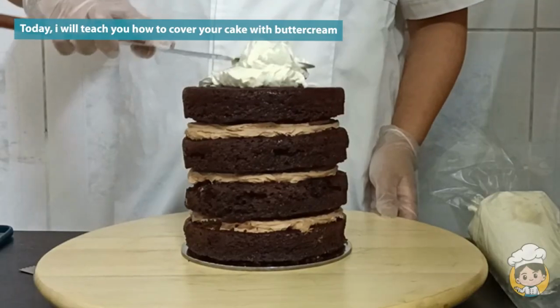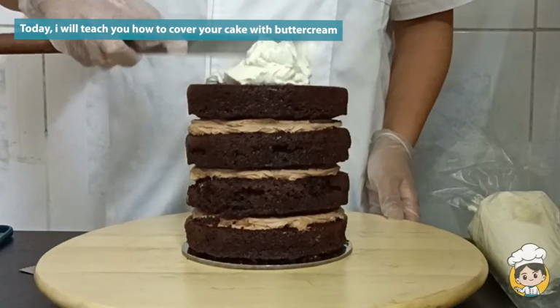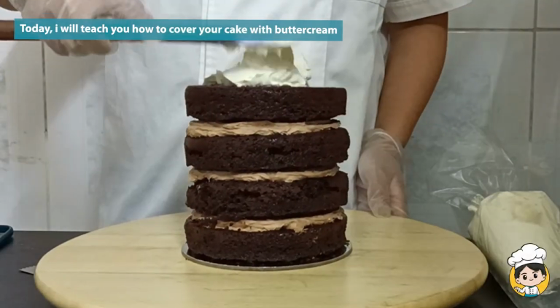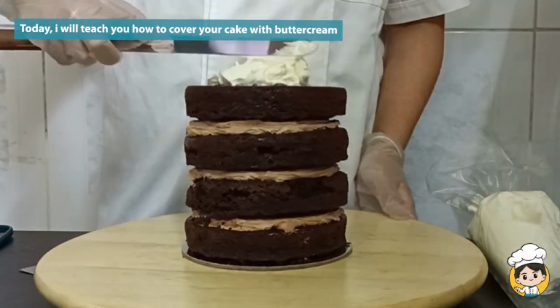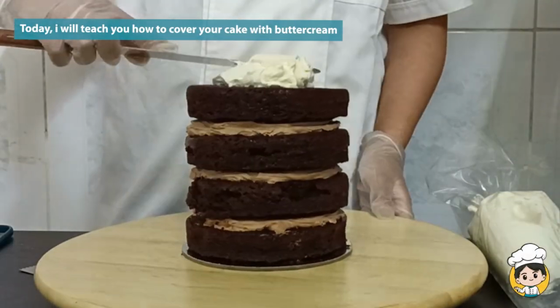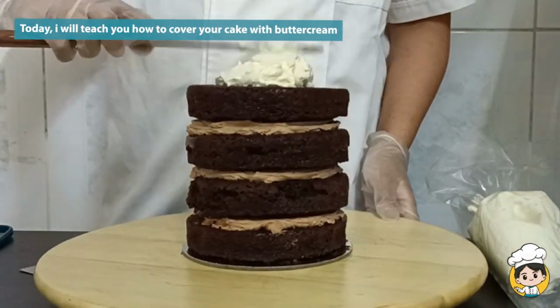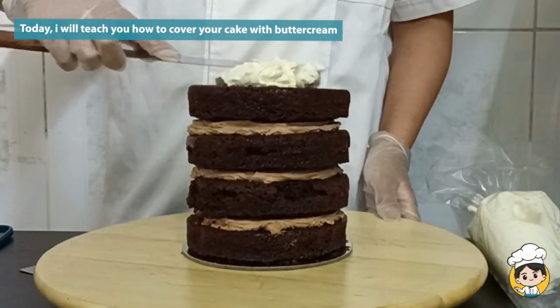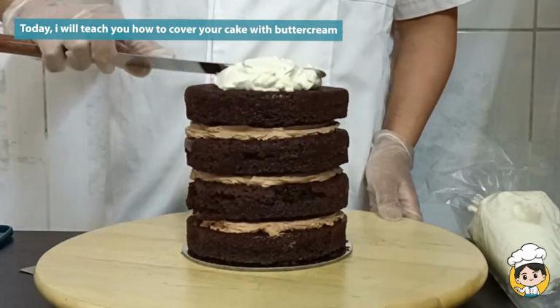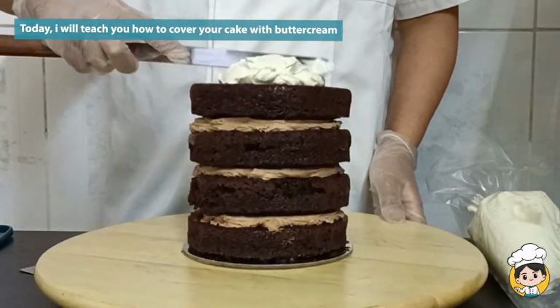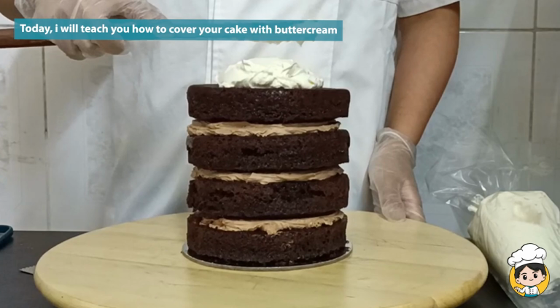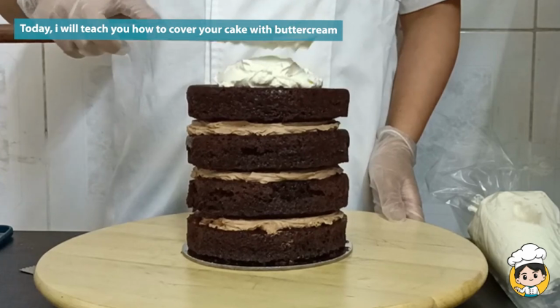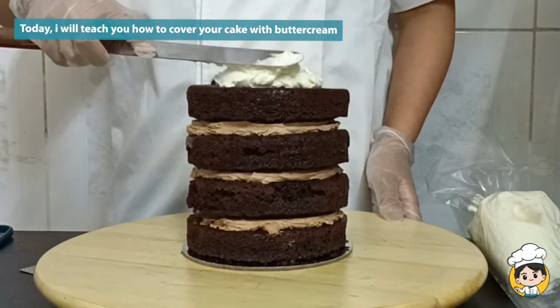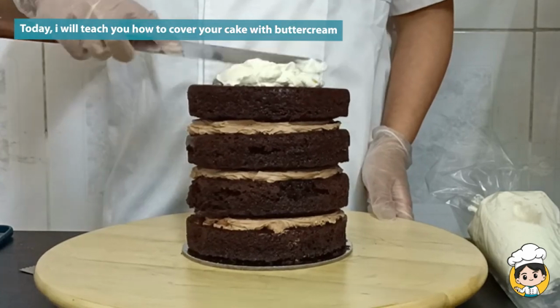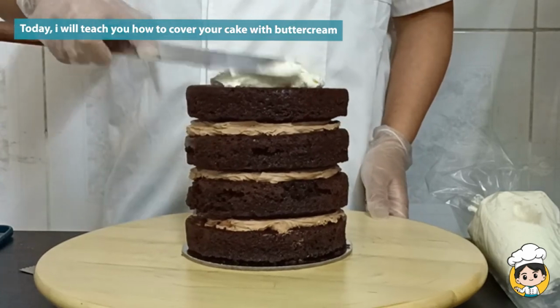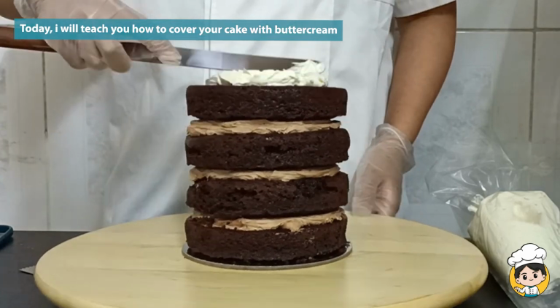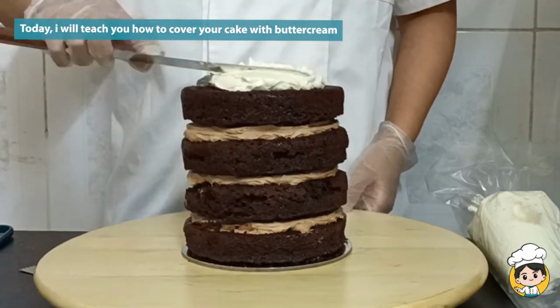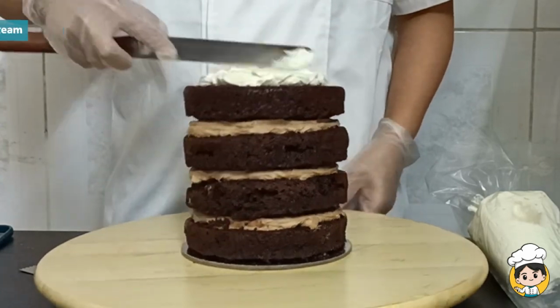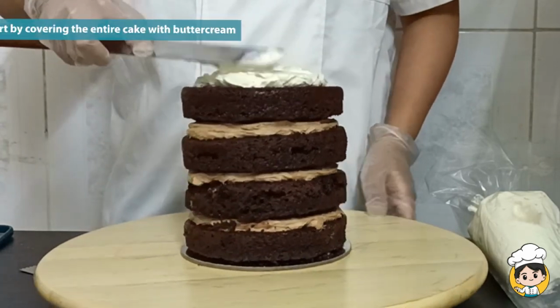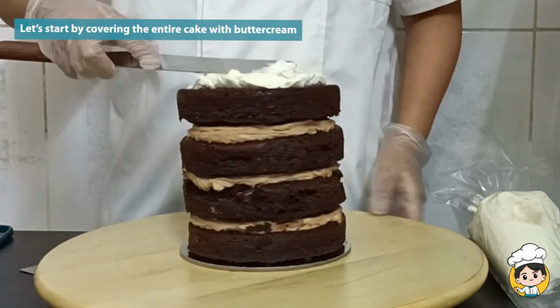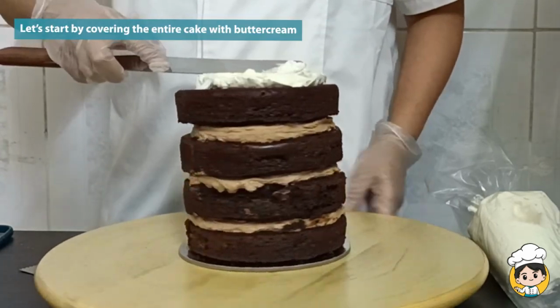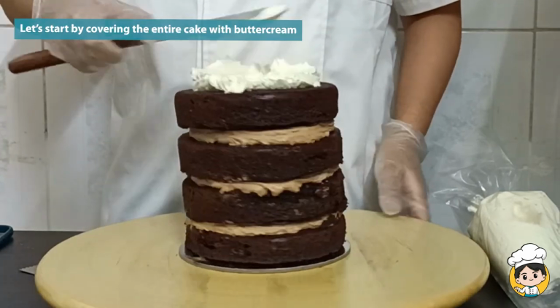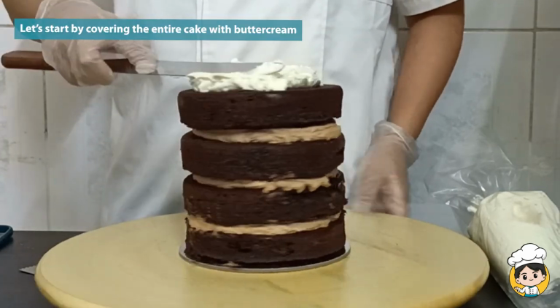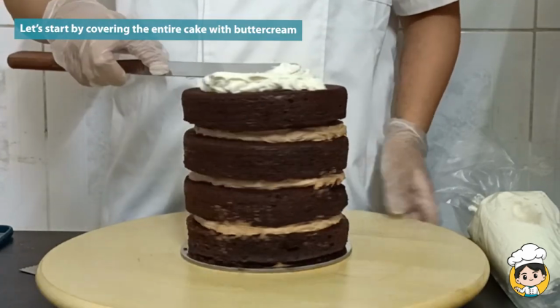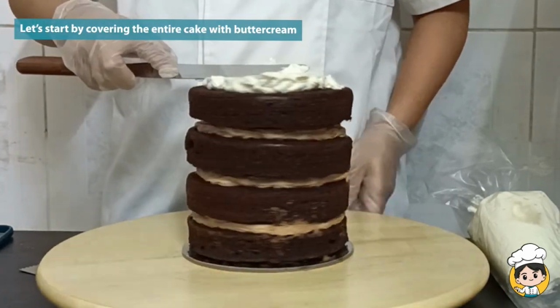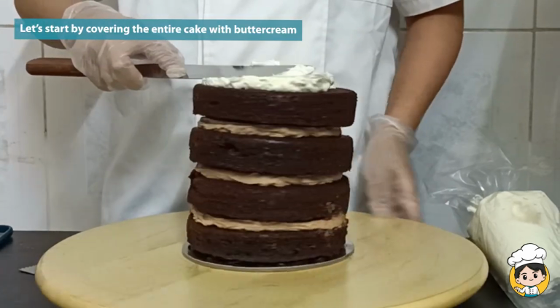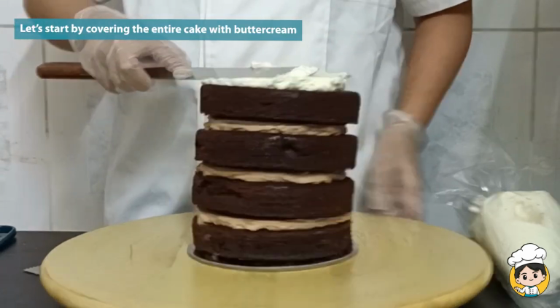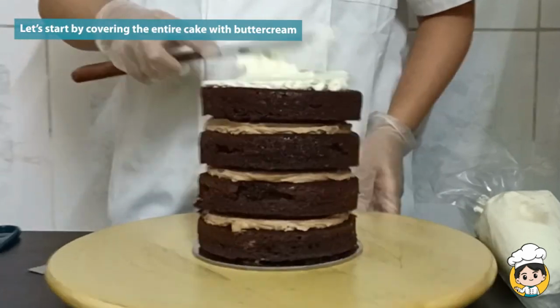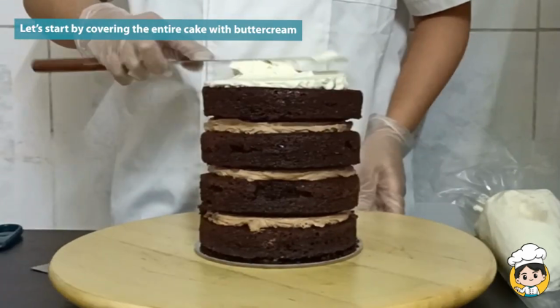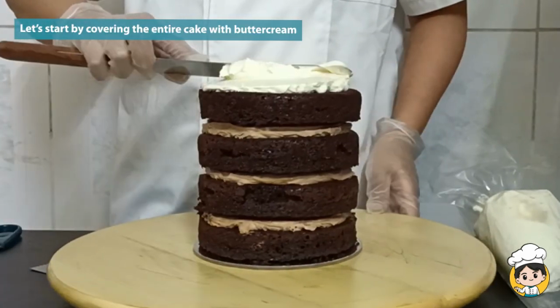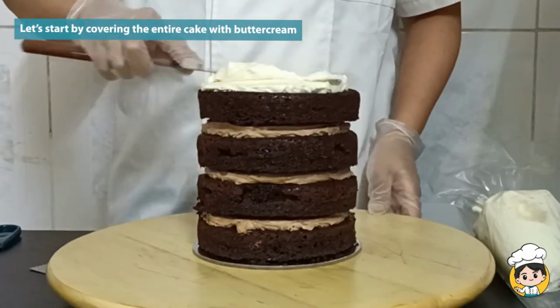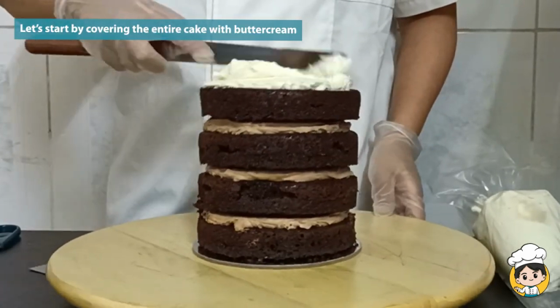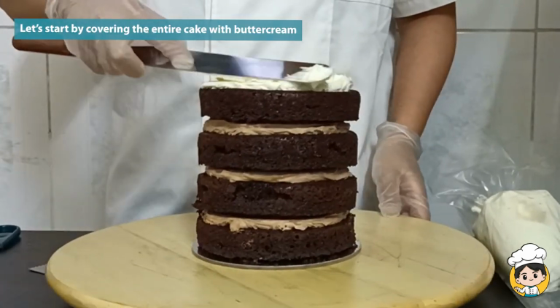Hi guys, today we are making a graduation cake. But first I'll teach you how to cover the cake with buttercream.